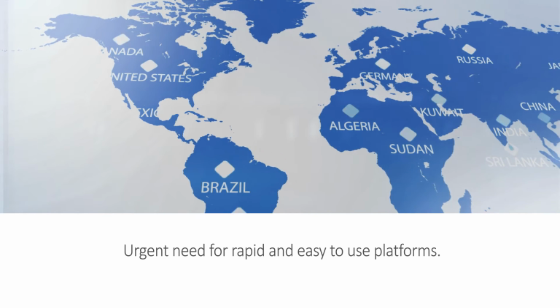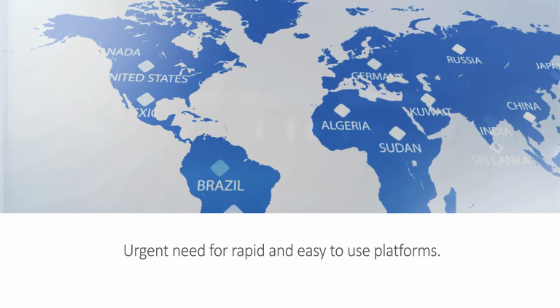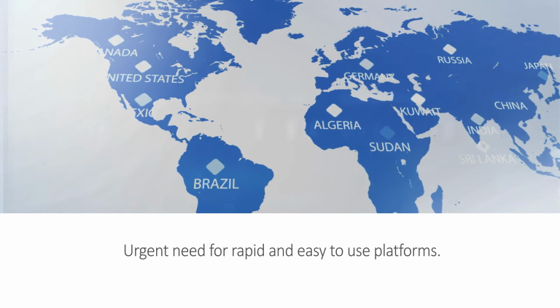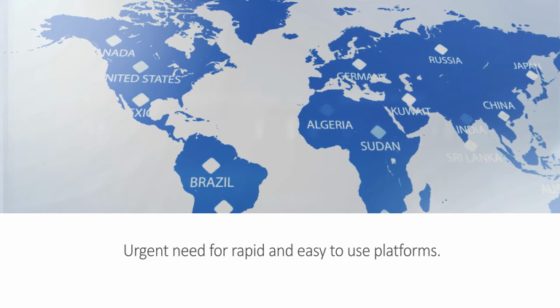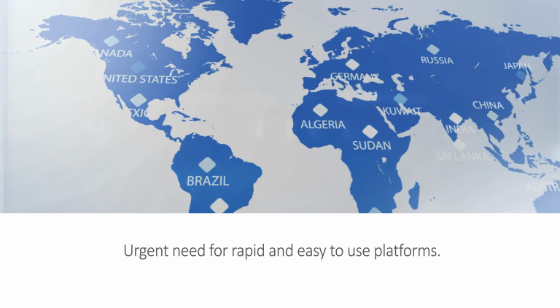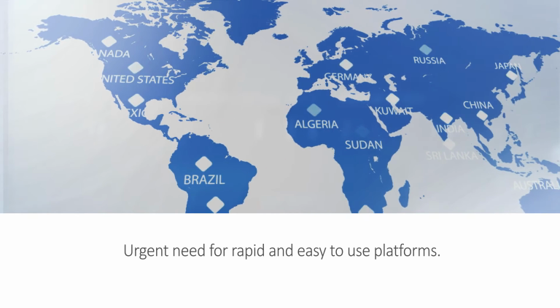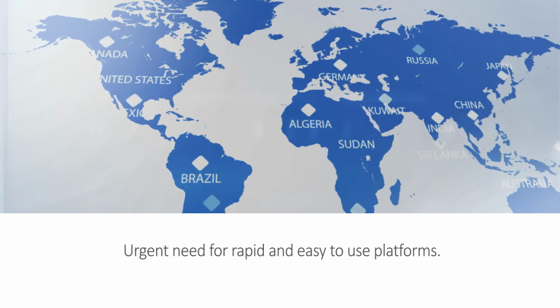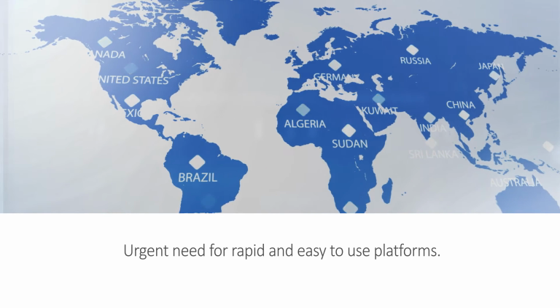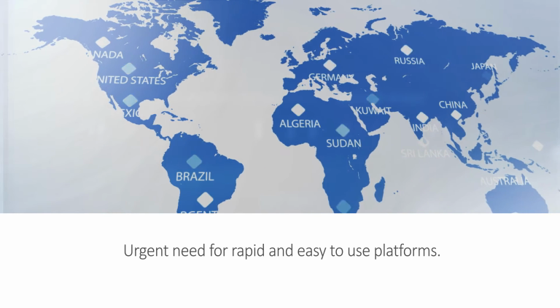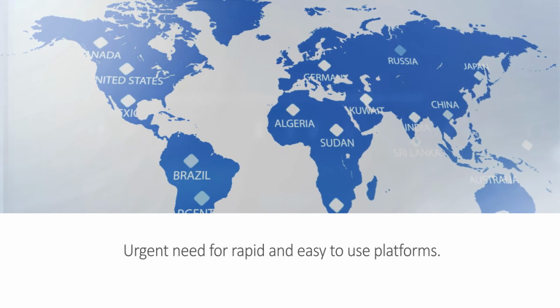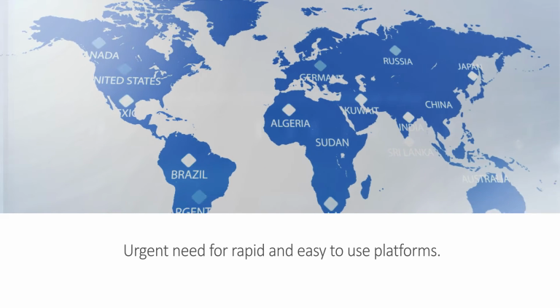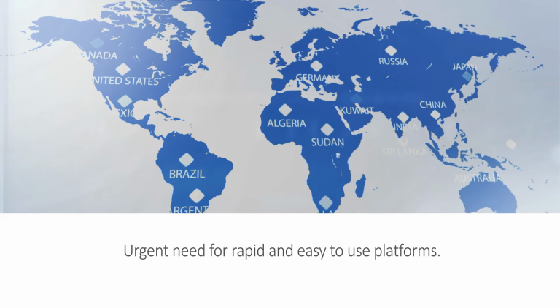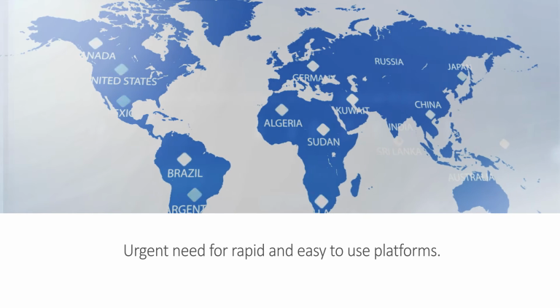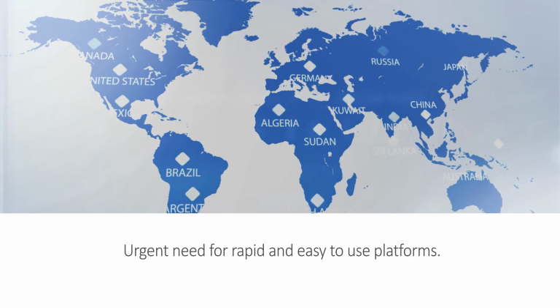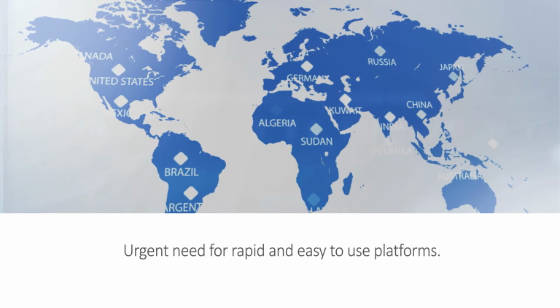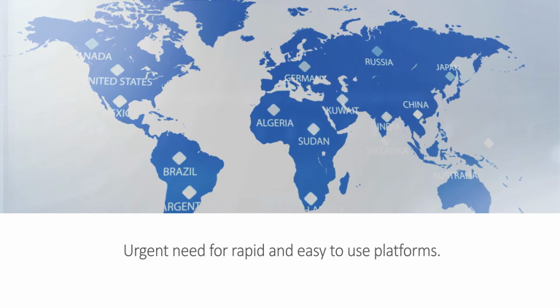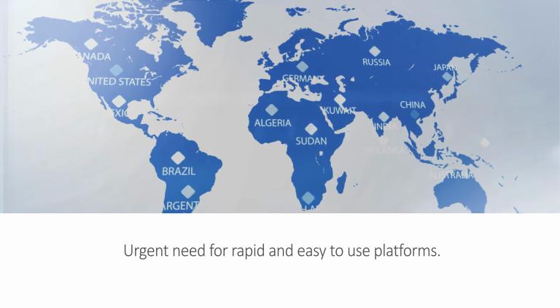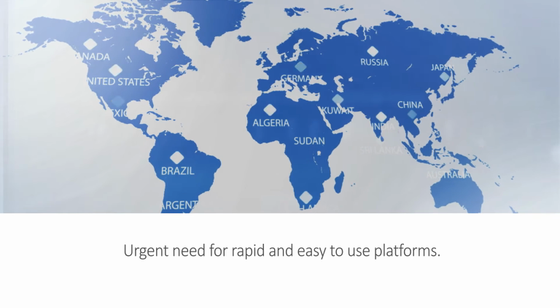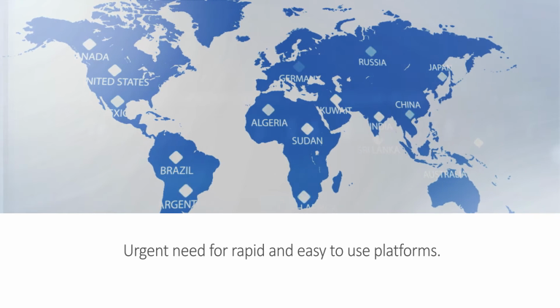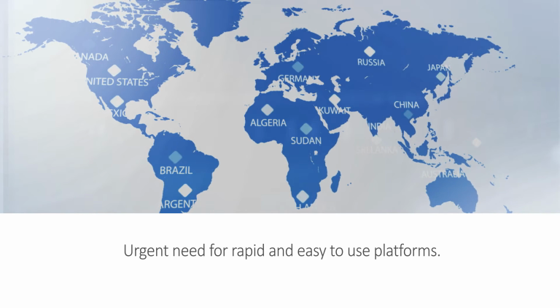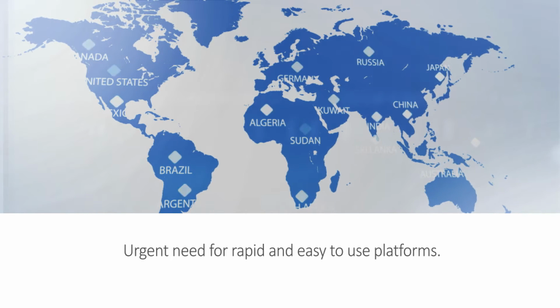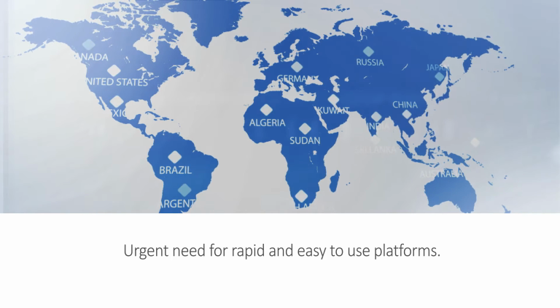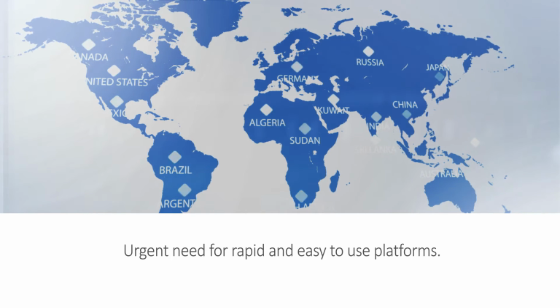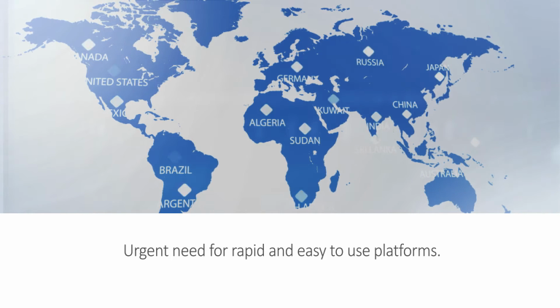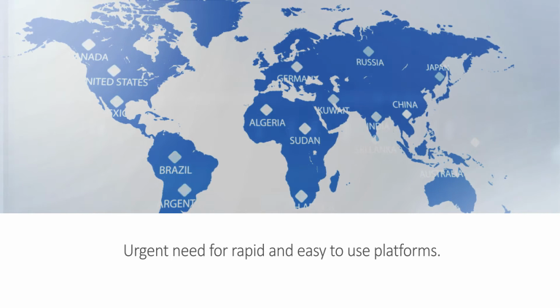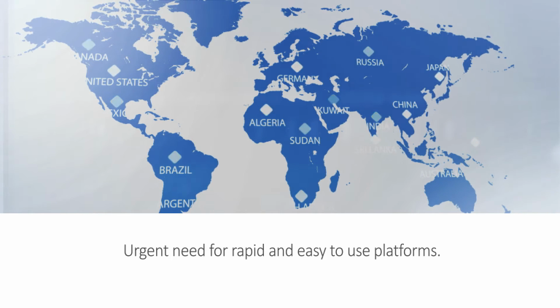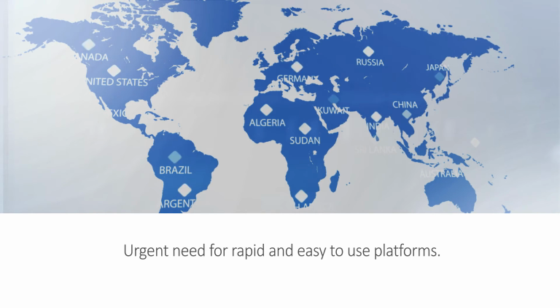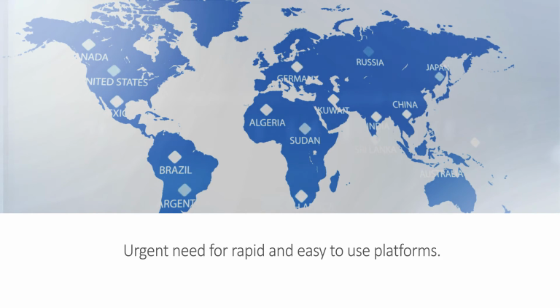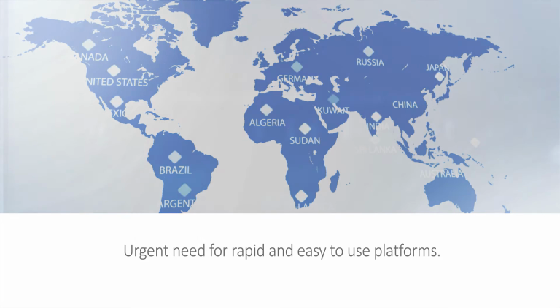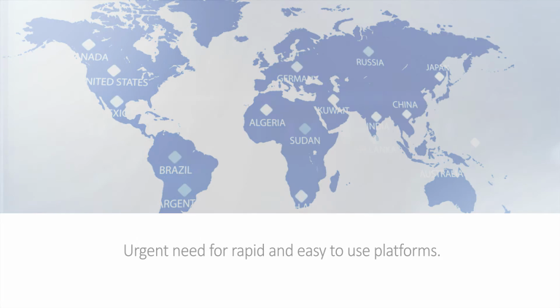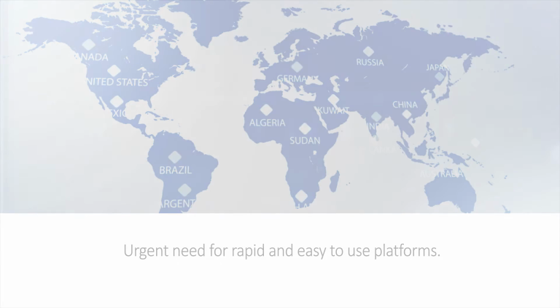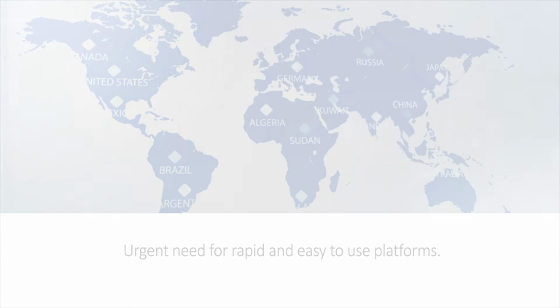Therefore, rapid and easy-to-use platforms are urgently needed to meet the demands of the primary care and screening markets.